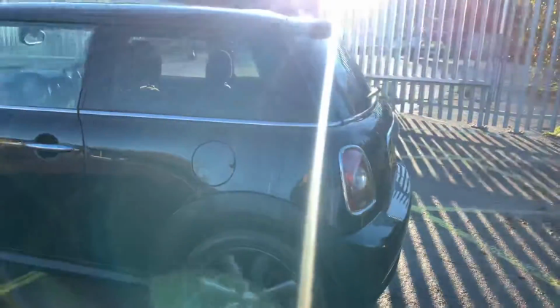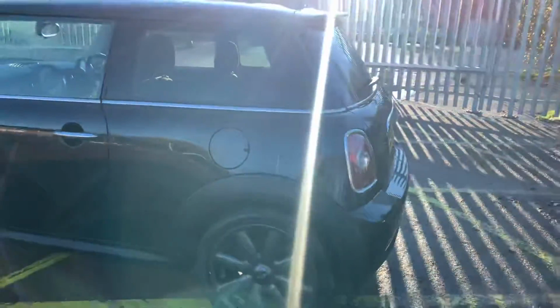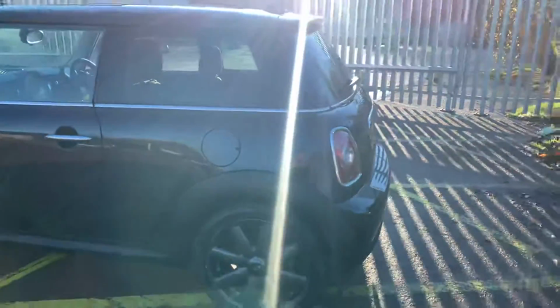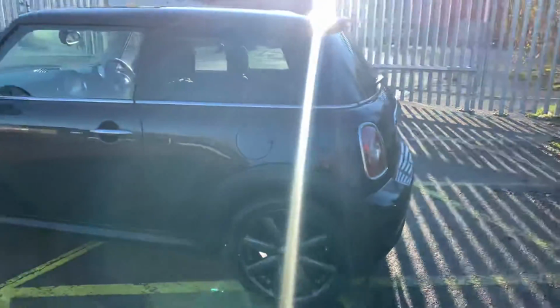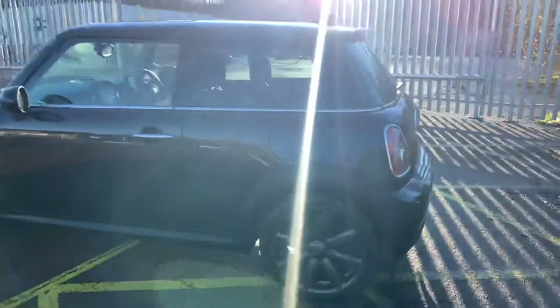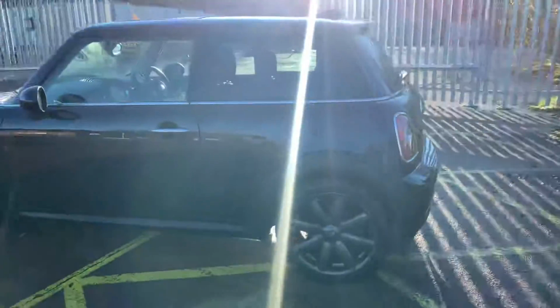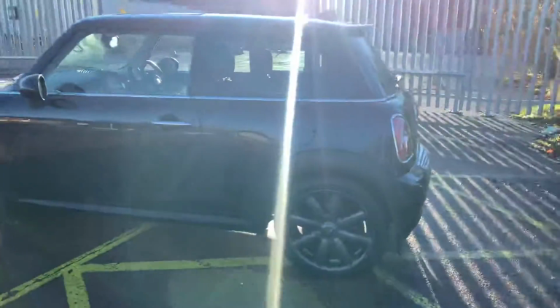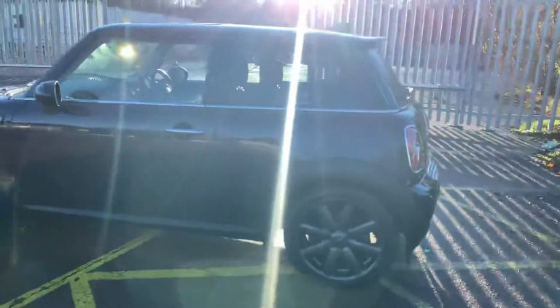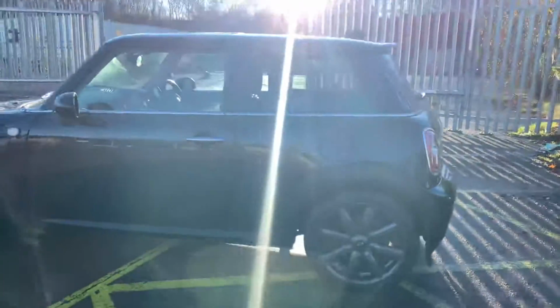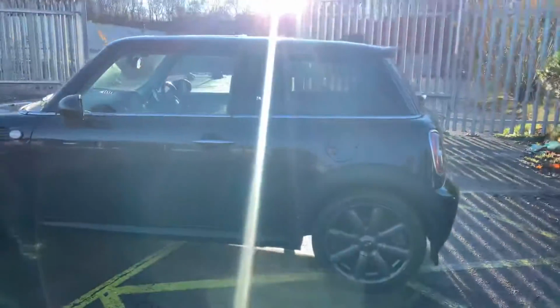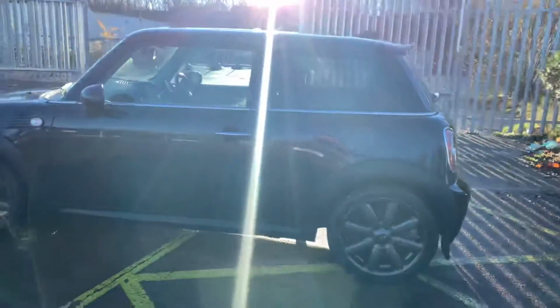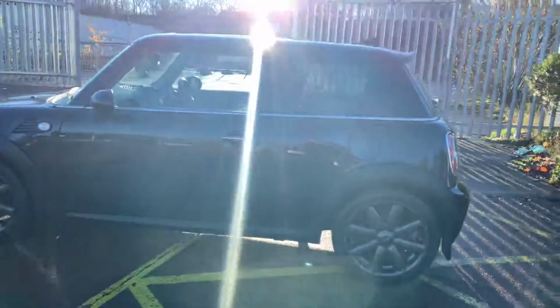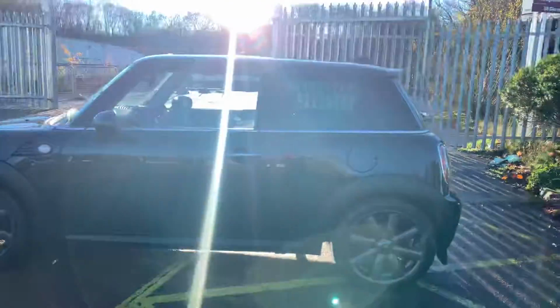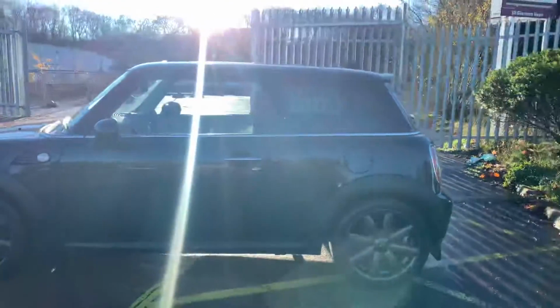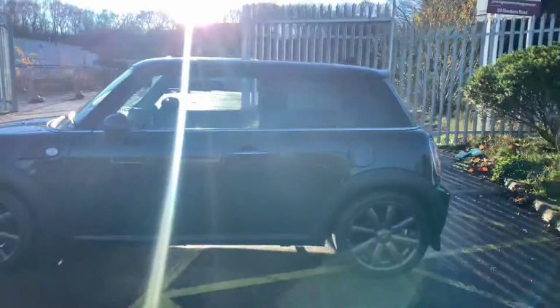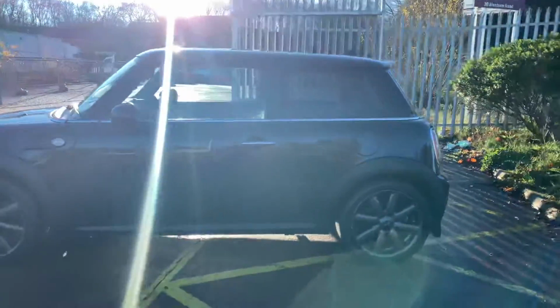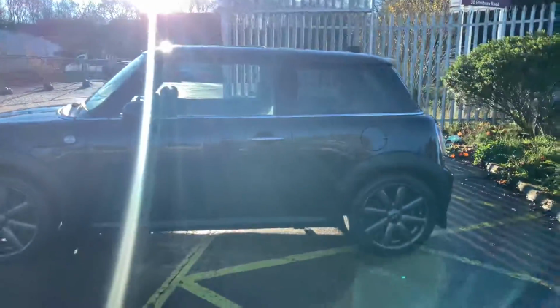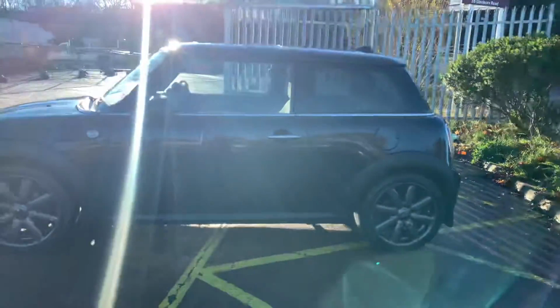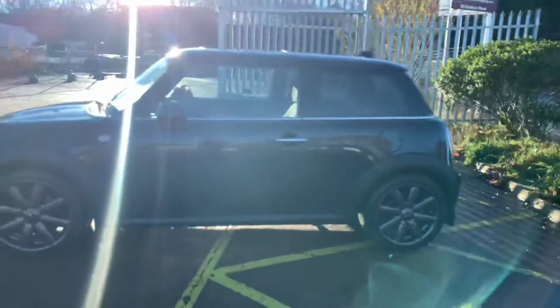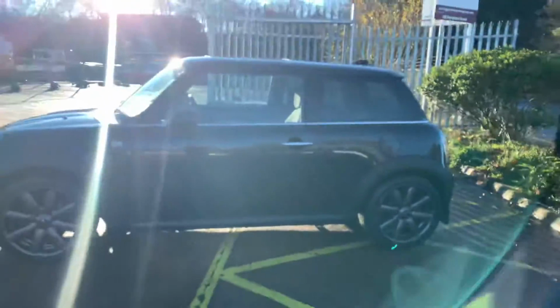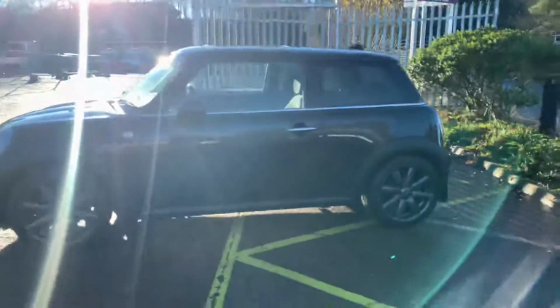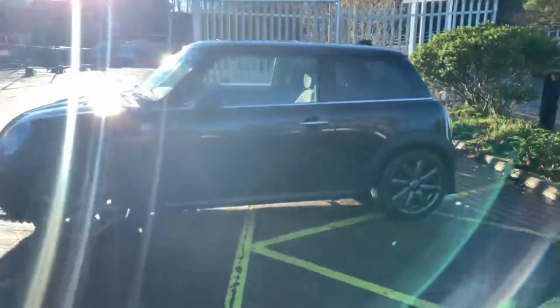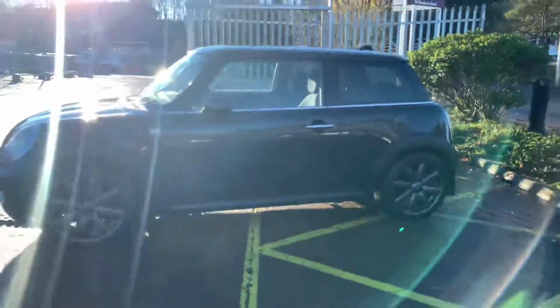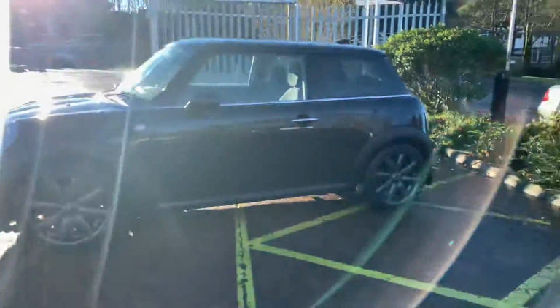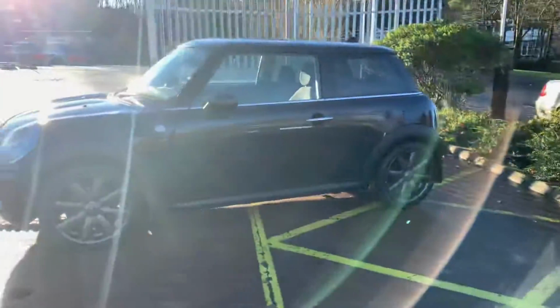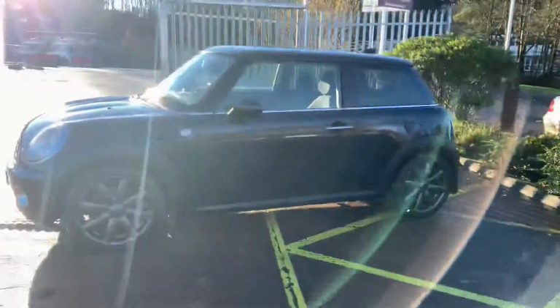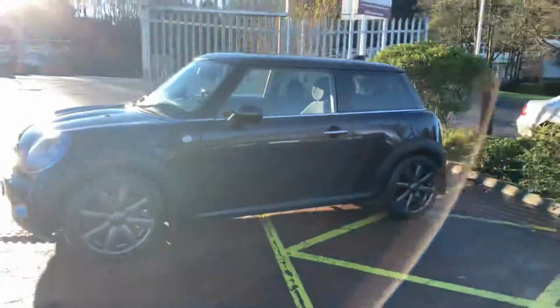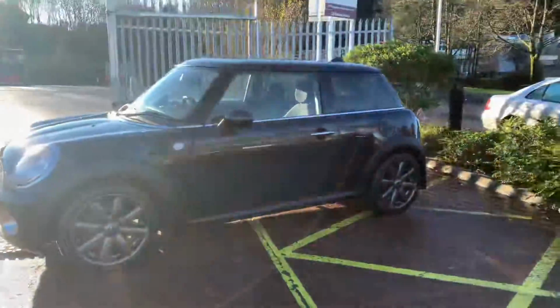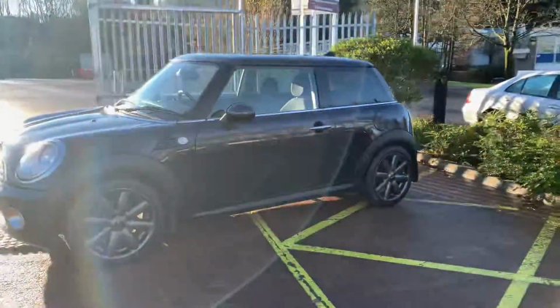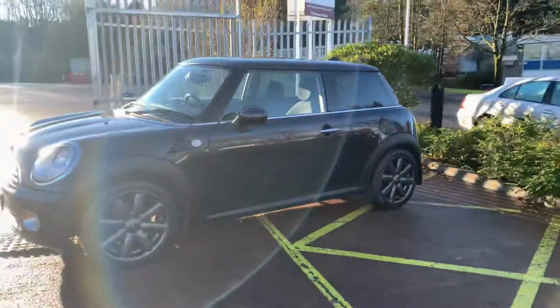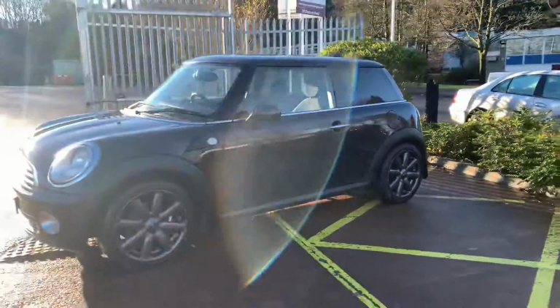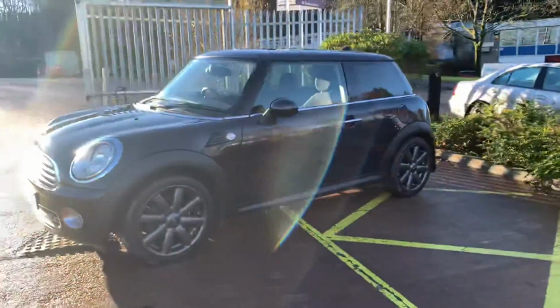The car comes with 12 months MOT. It's been recently serviced. It's got two keys and comes with an excellent service history.